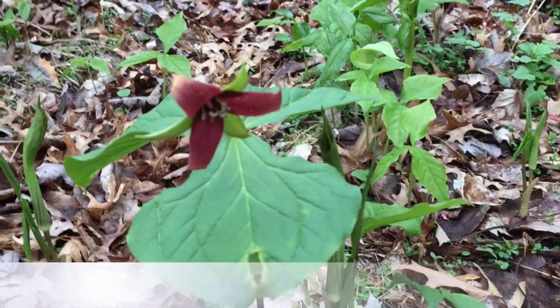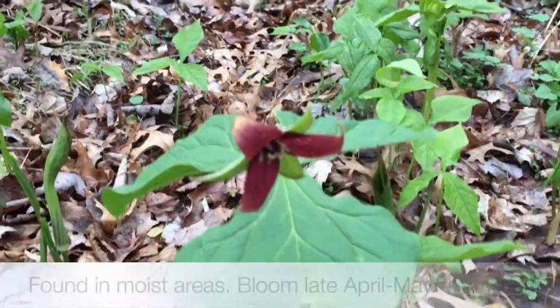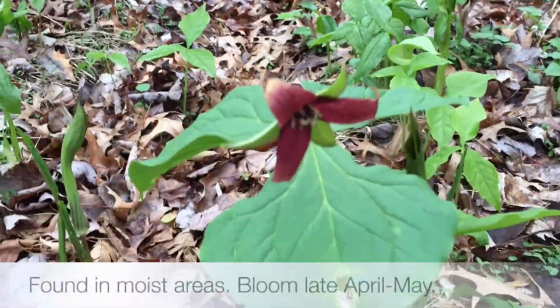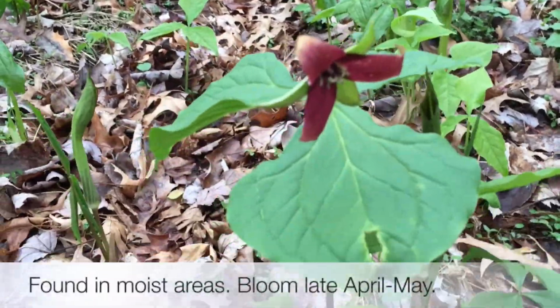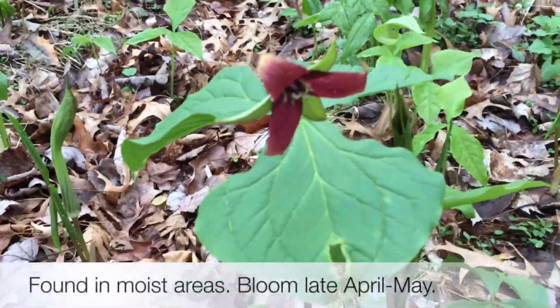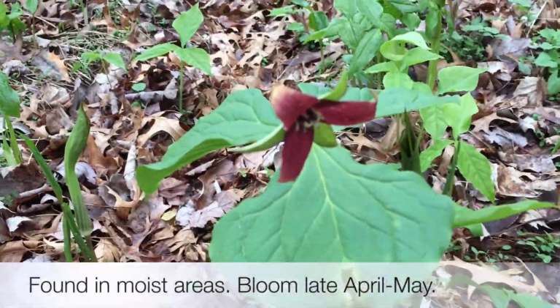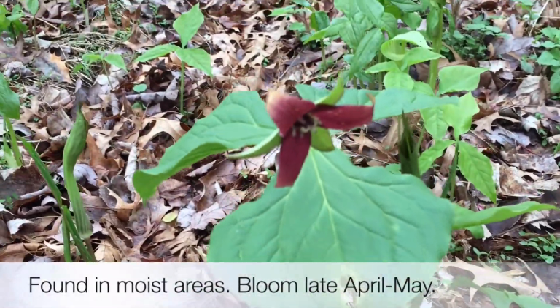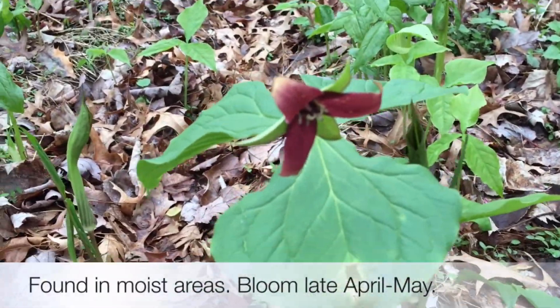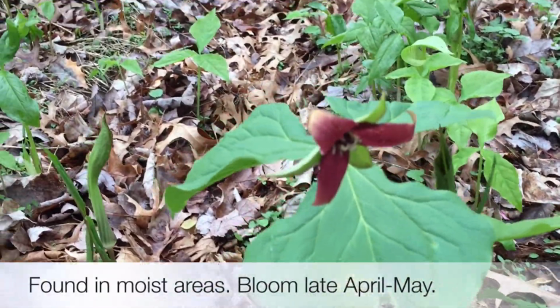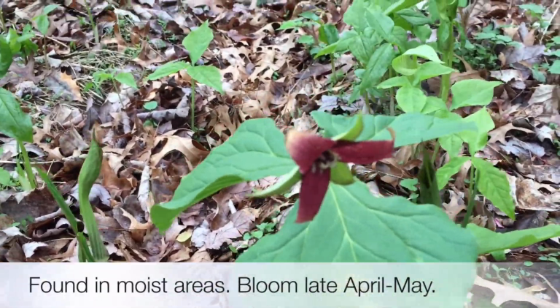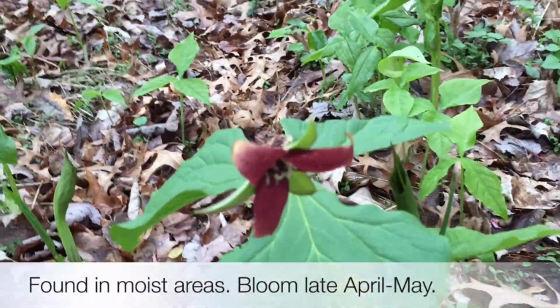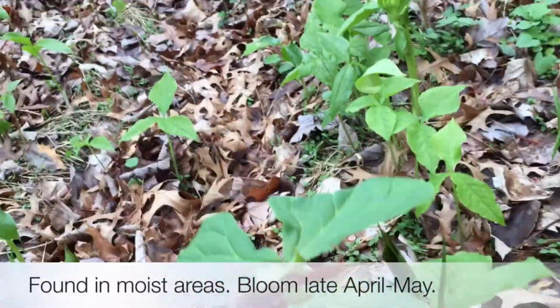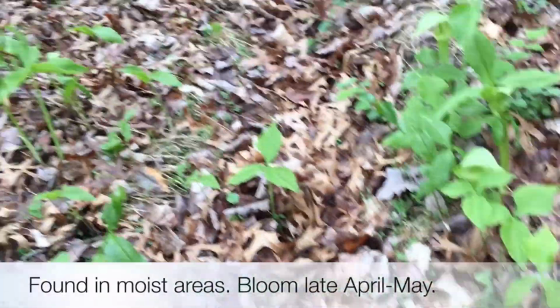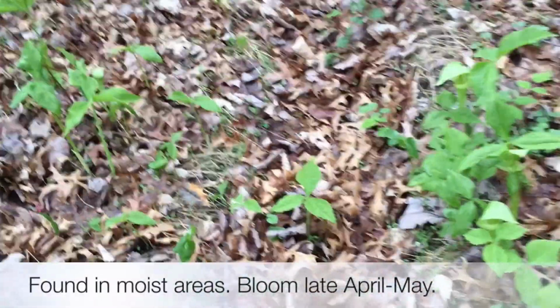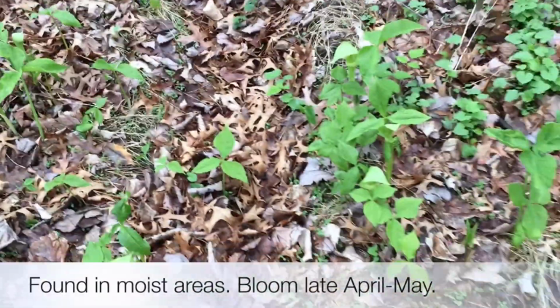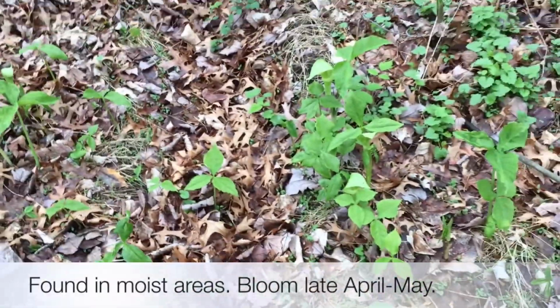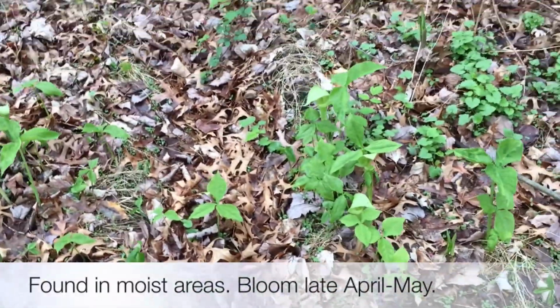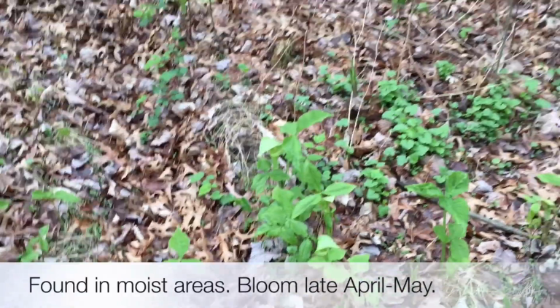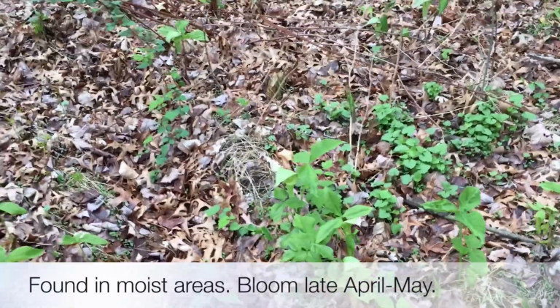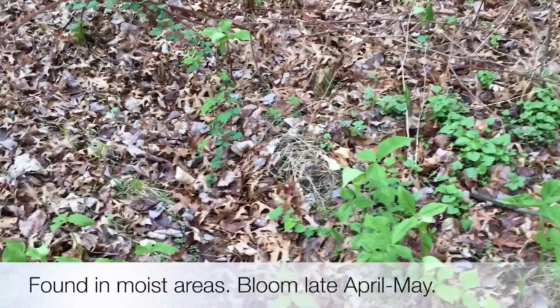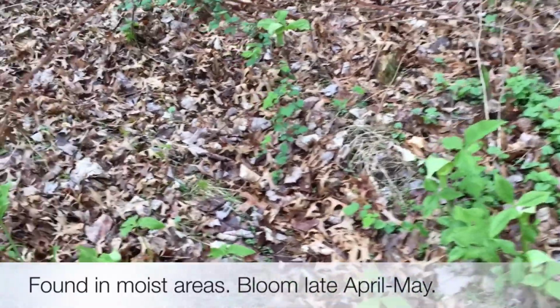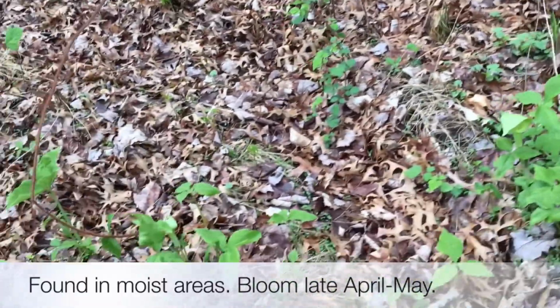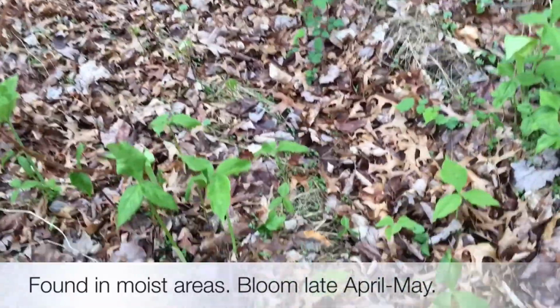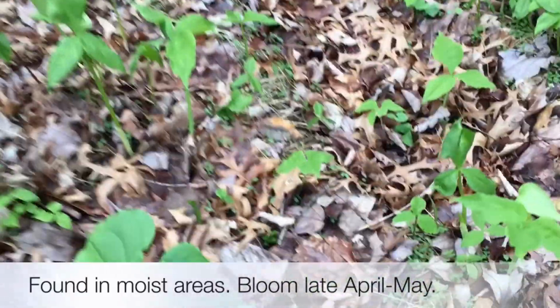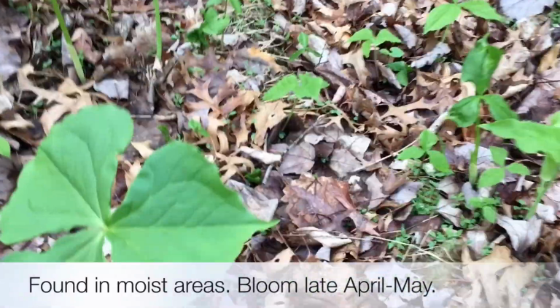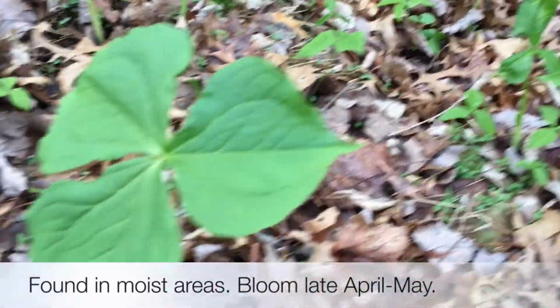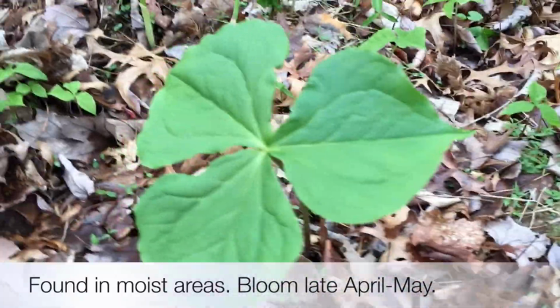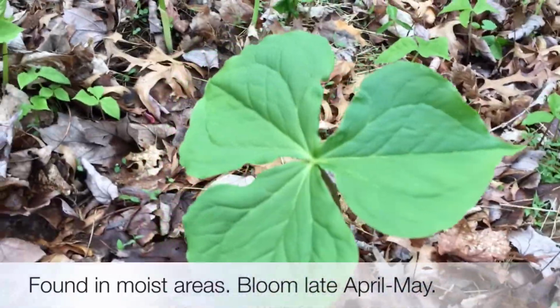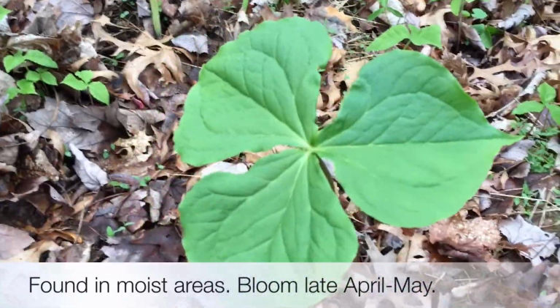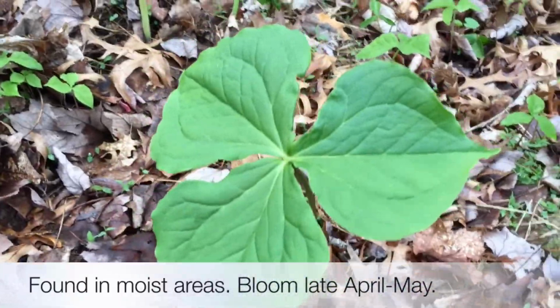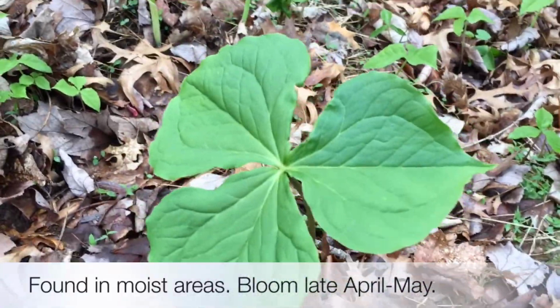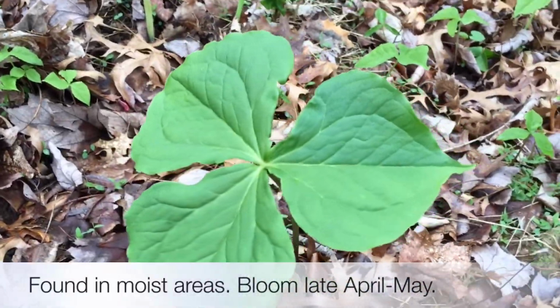You can find these guys in moist, rich woods. They're found throughout the Northeast and they start to bloom late April through May.